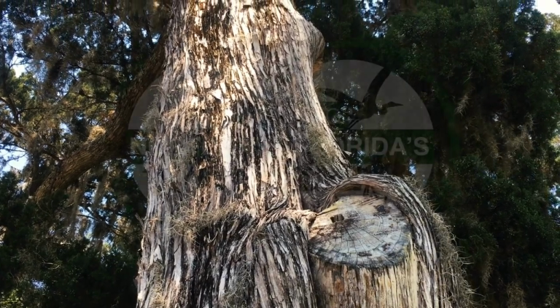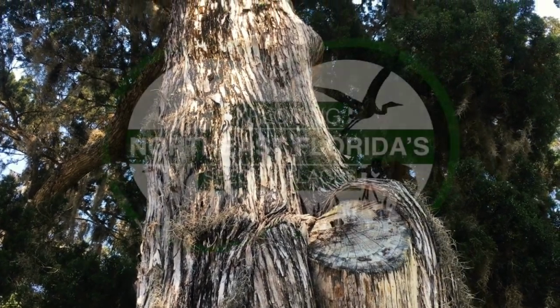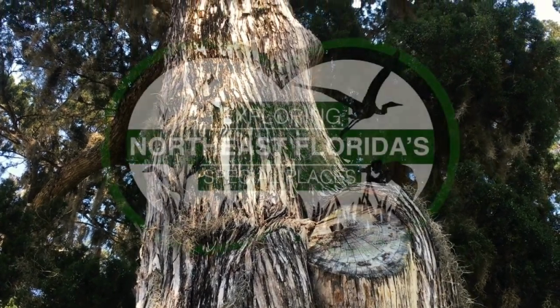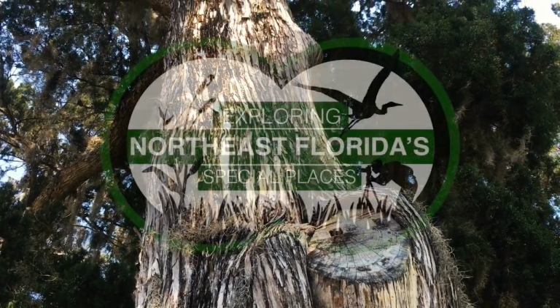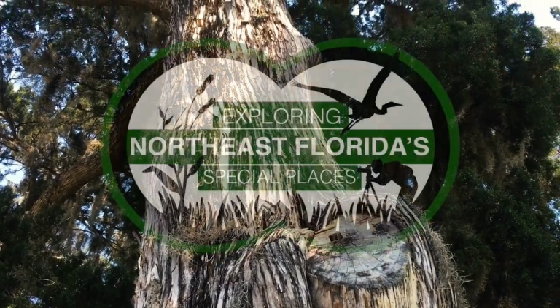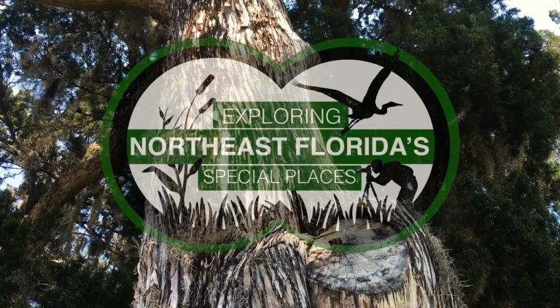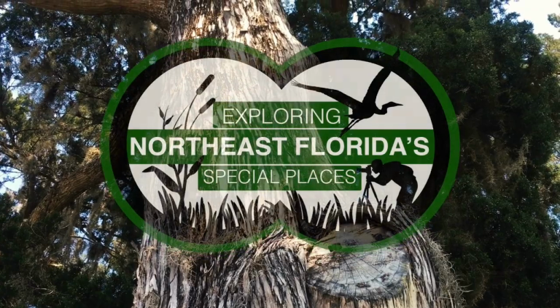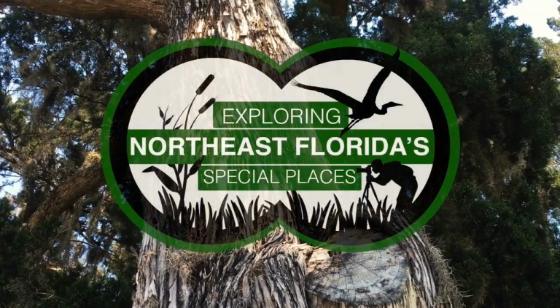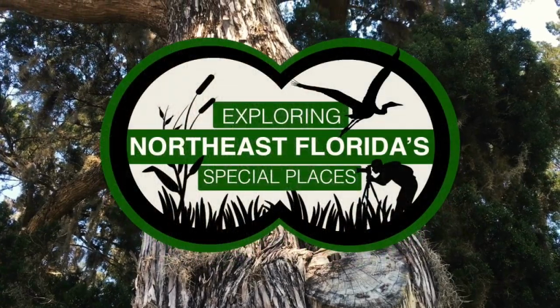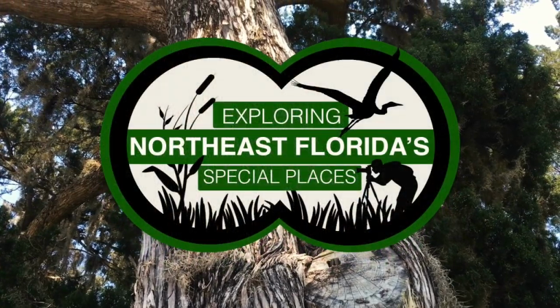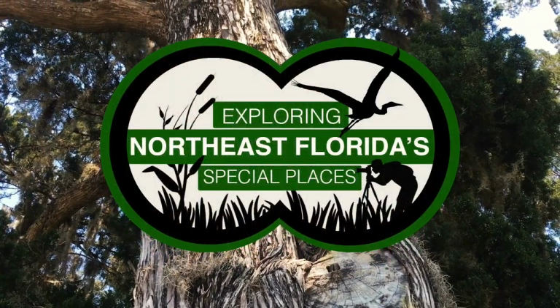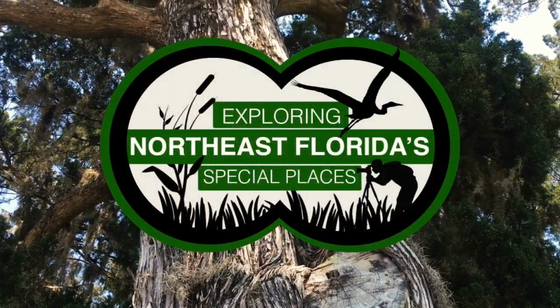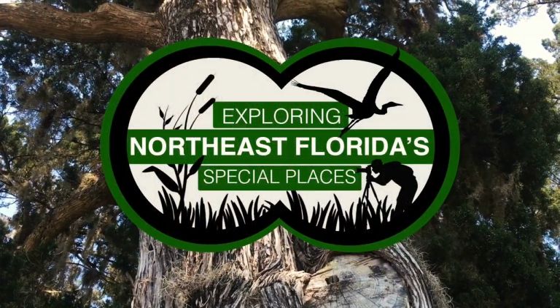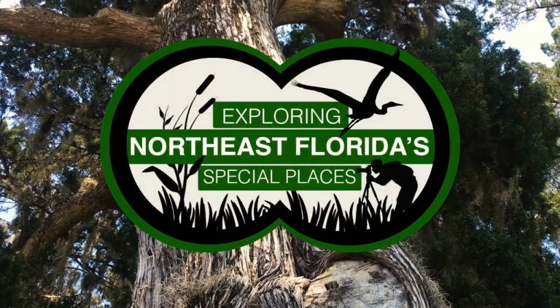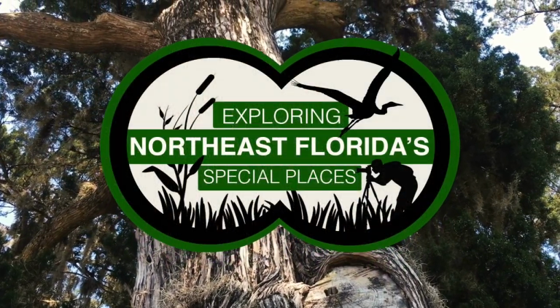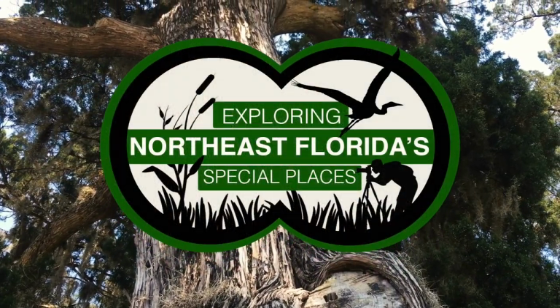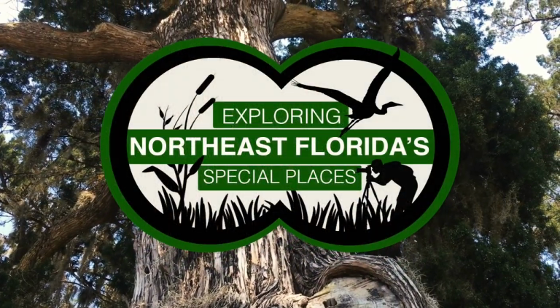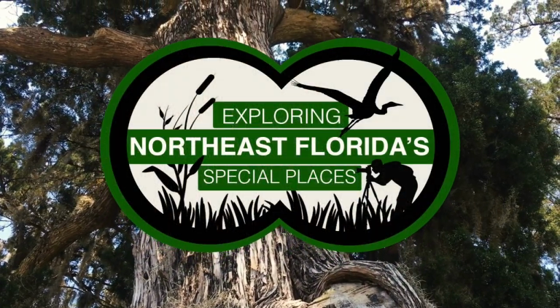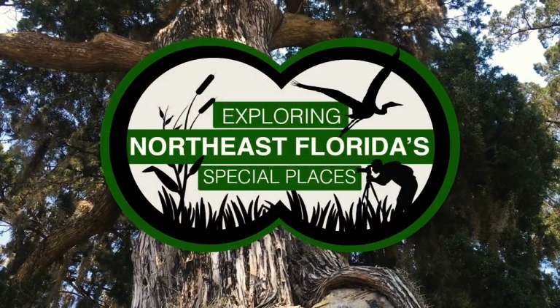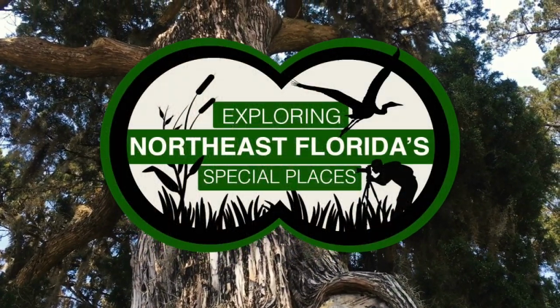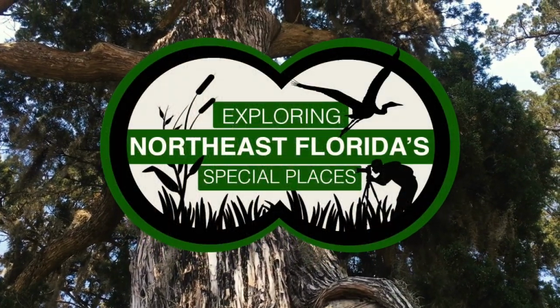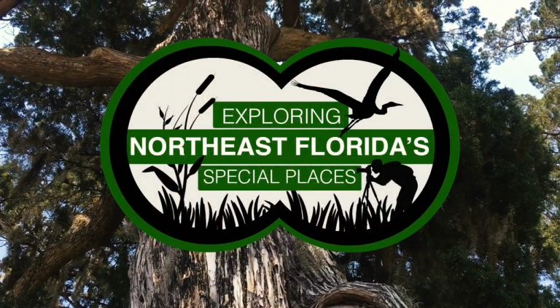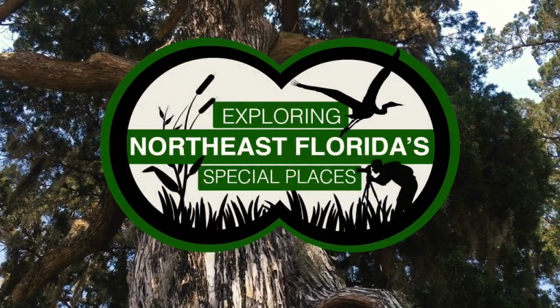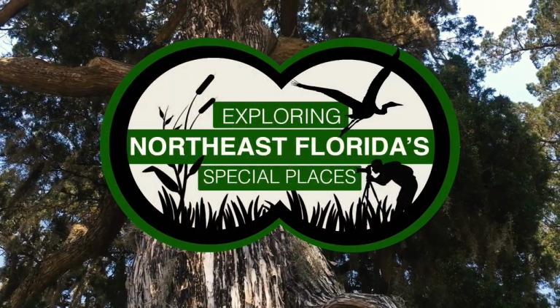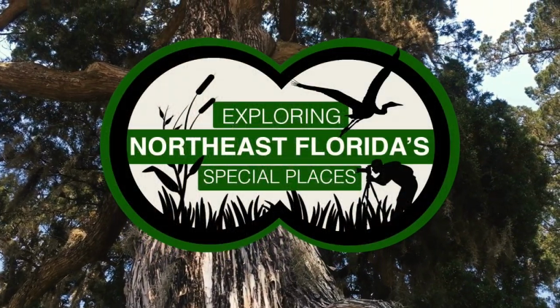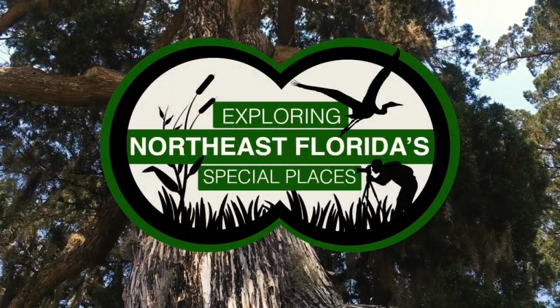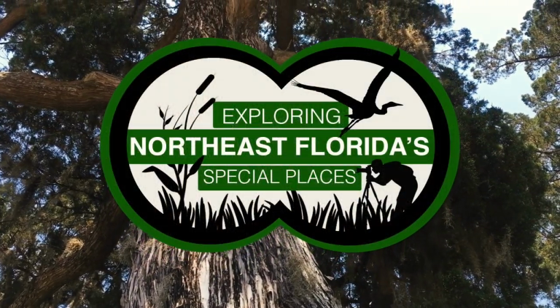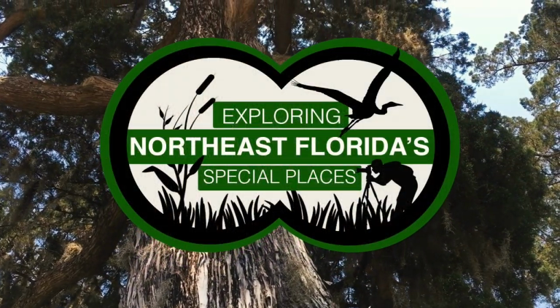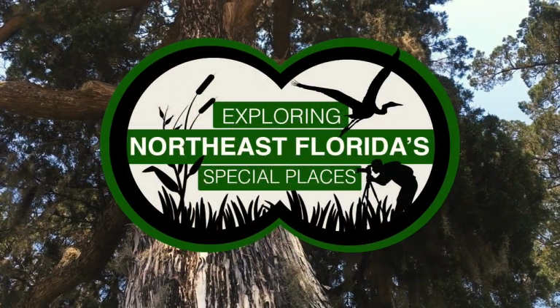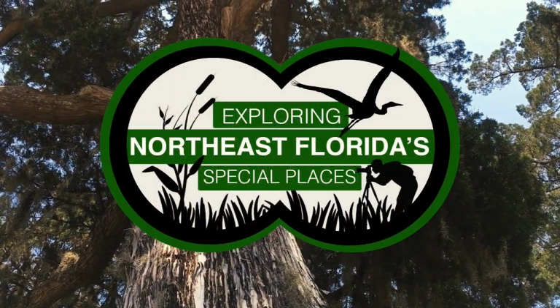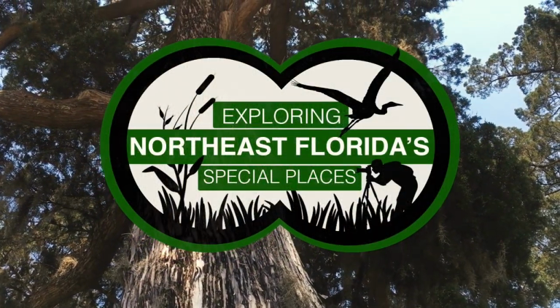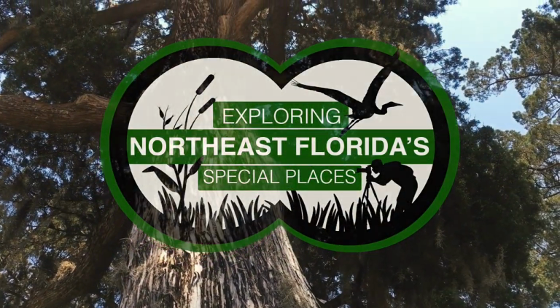For this episode, I'll be exploring Kingsley Plantation, located on Fort George Island.